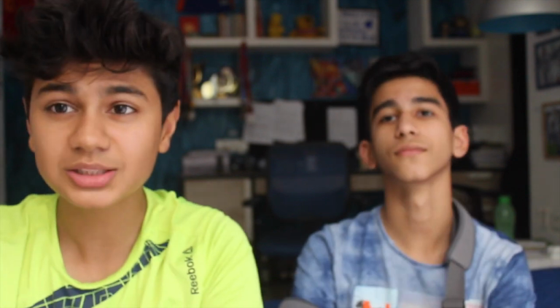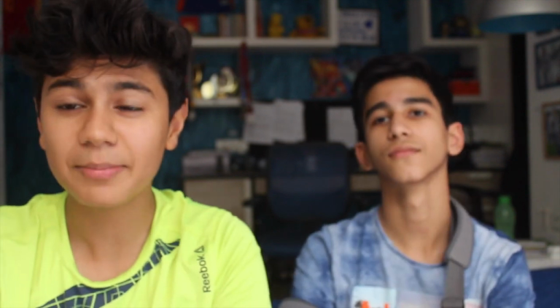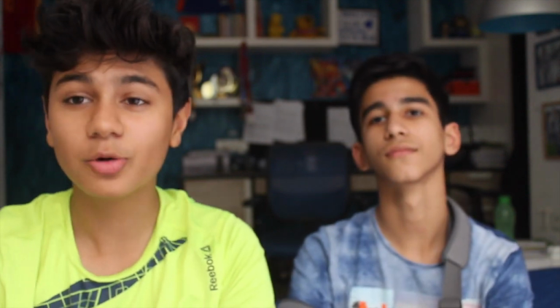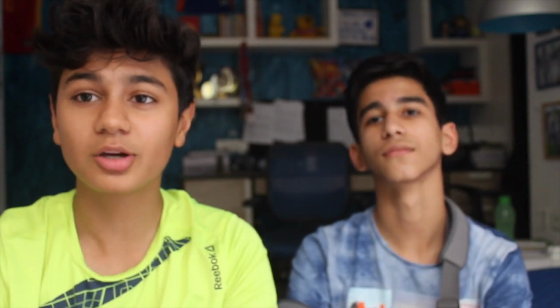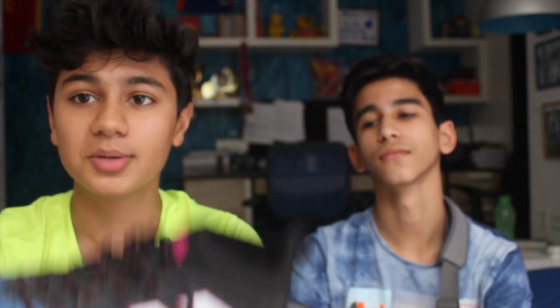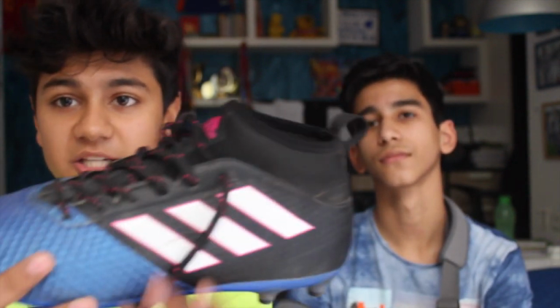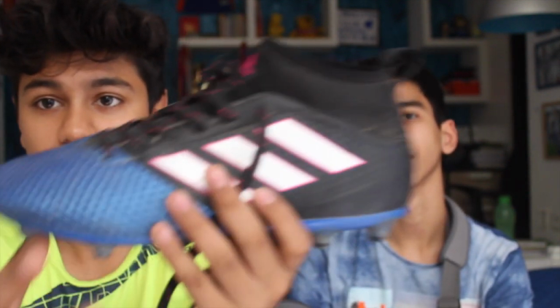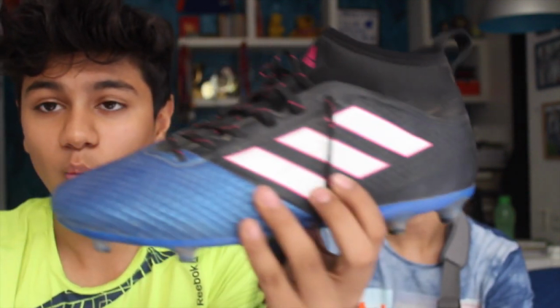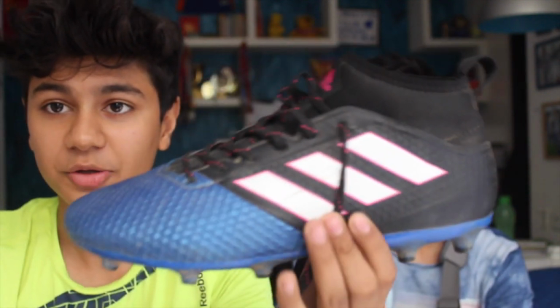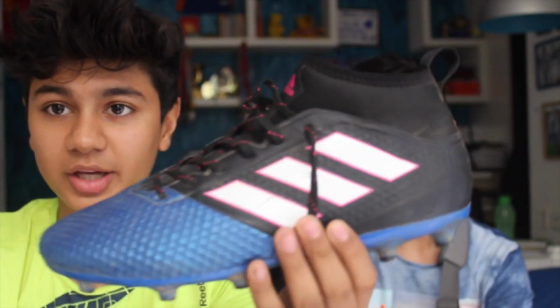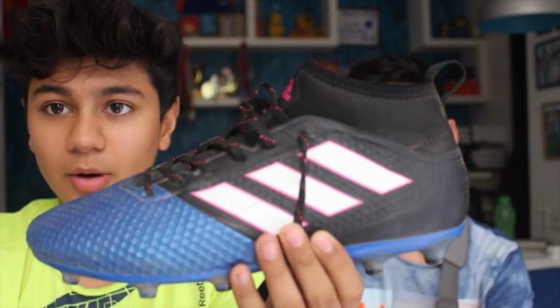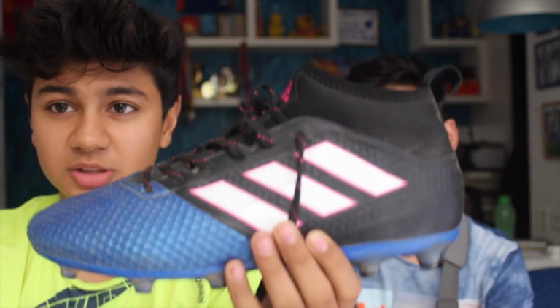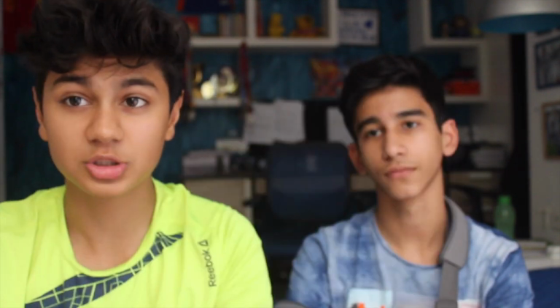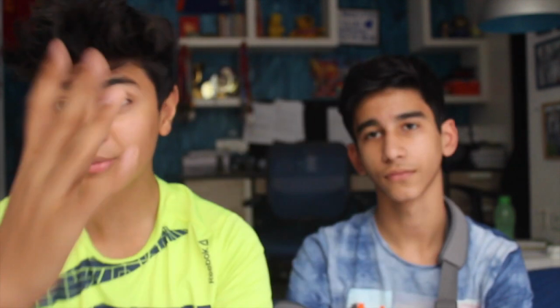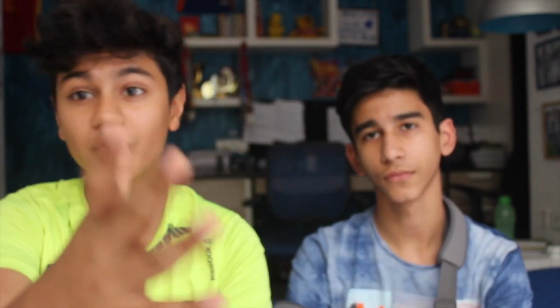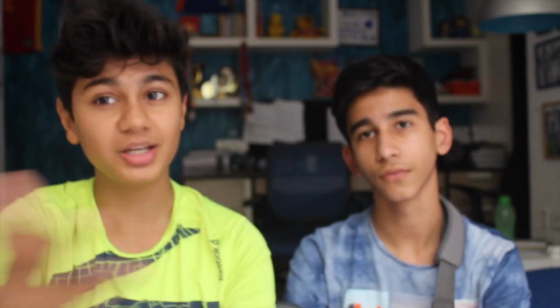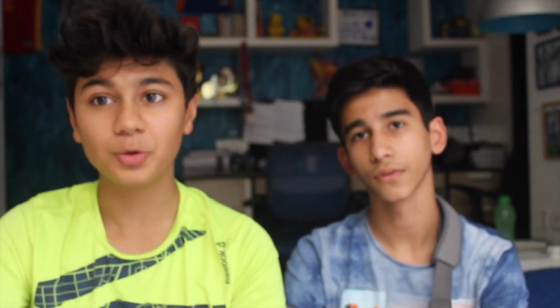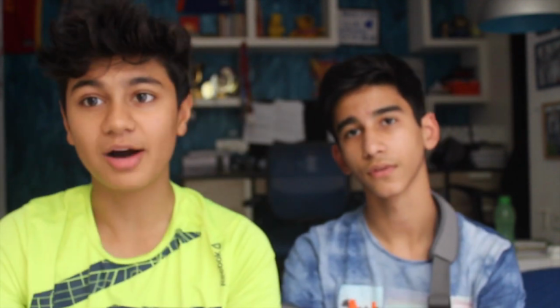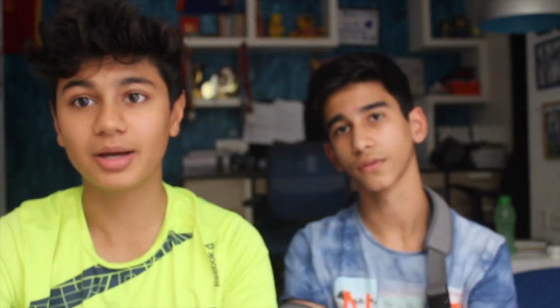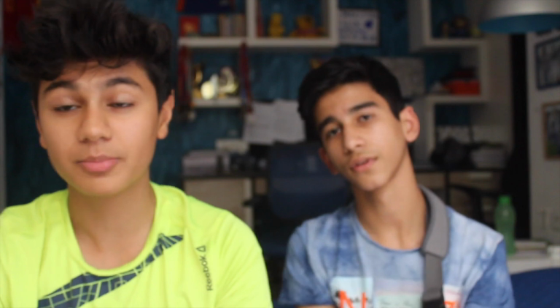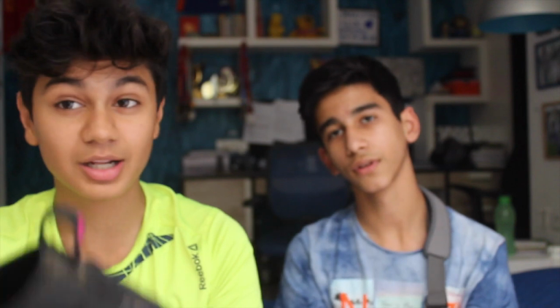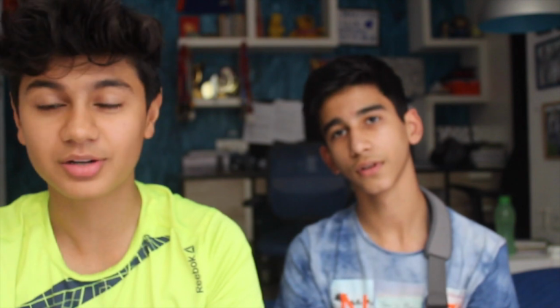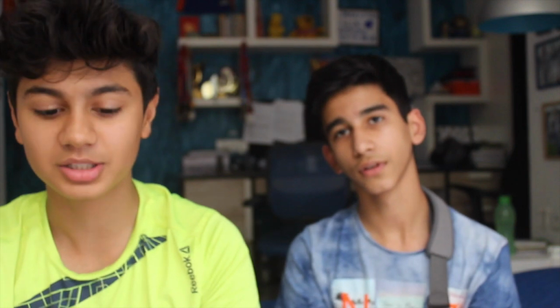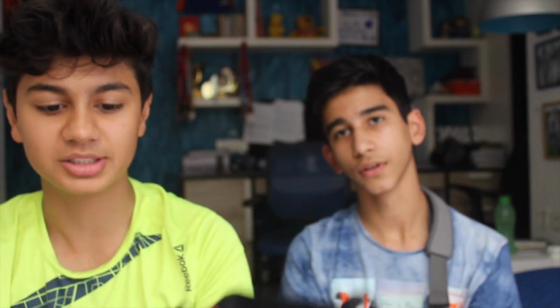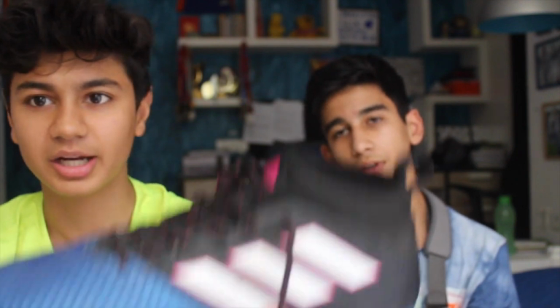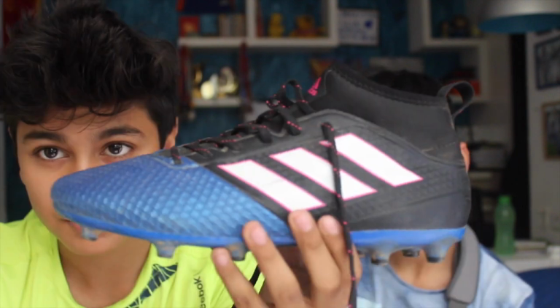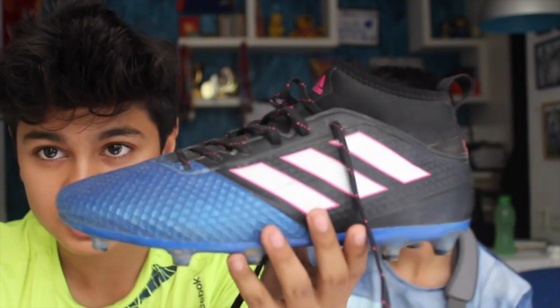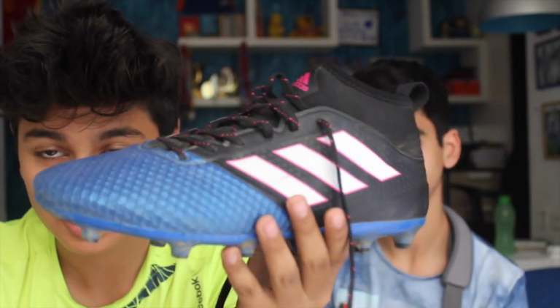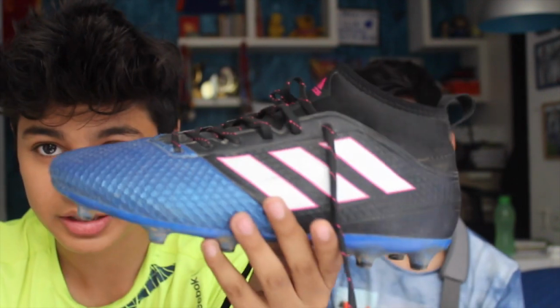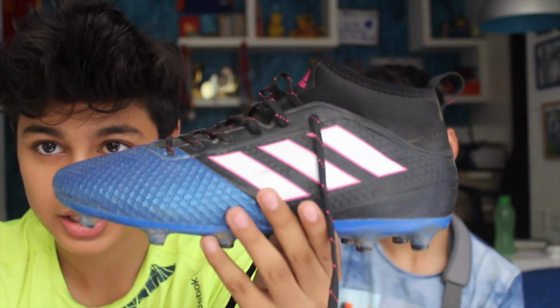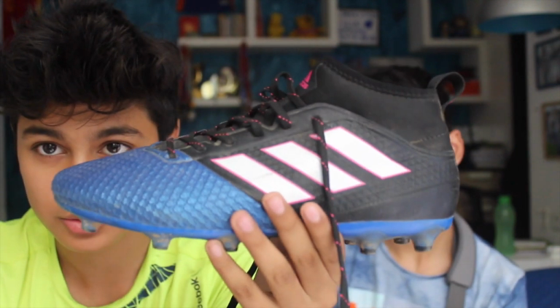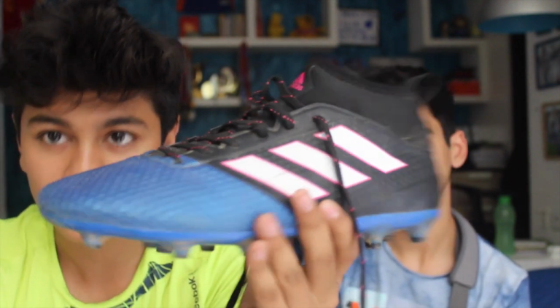Let me know in the comment section below what you think about these boots. Let me know if any of you have them — I'll be really interested to see that. Is this something you guys would wear?